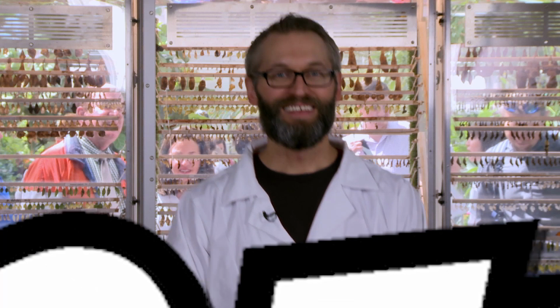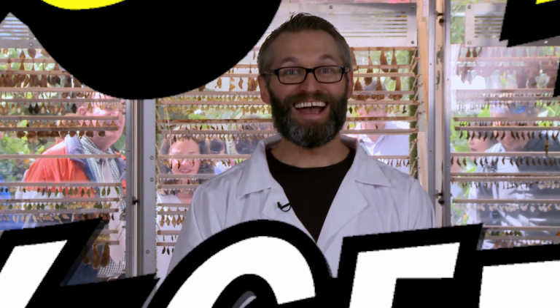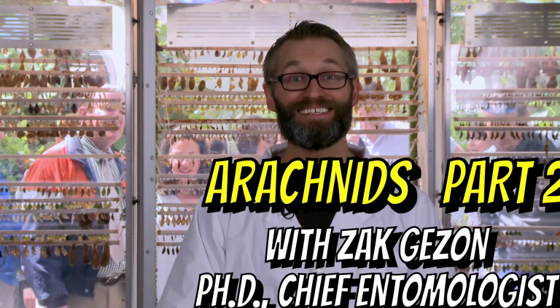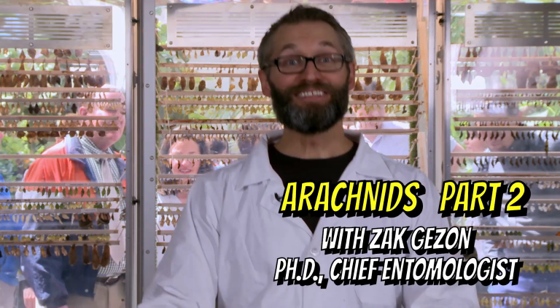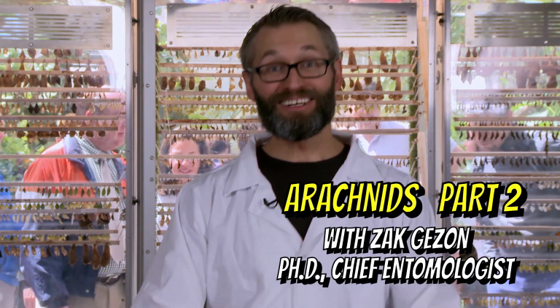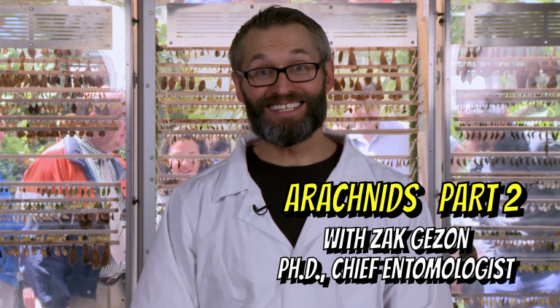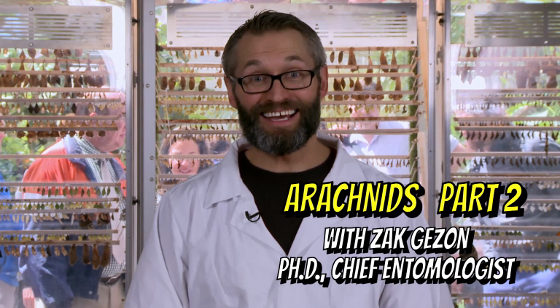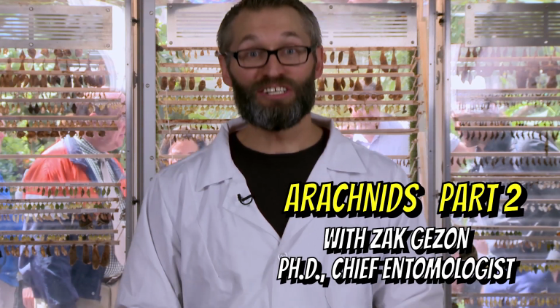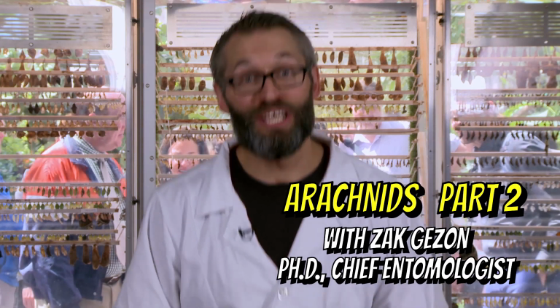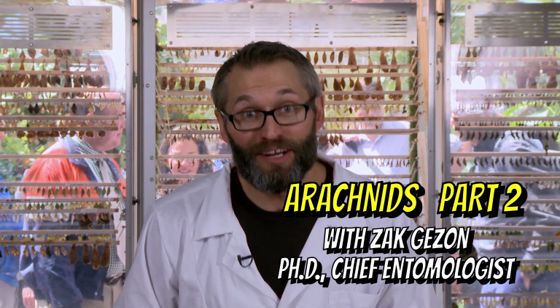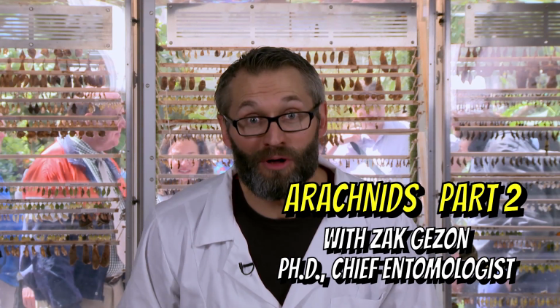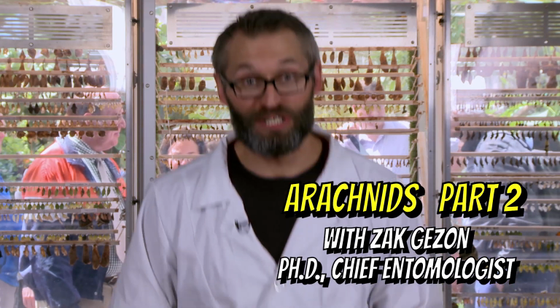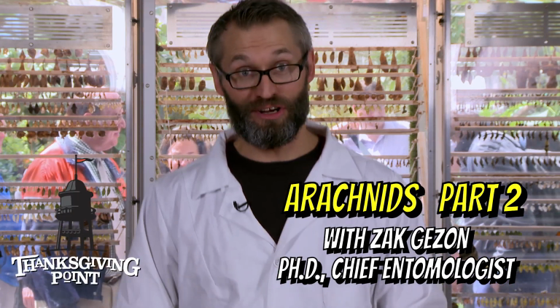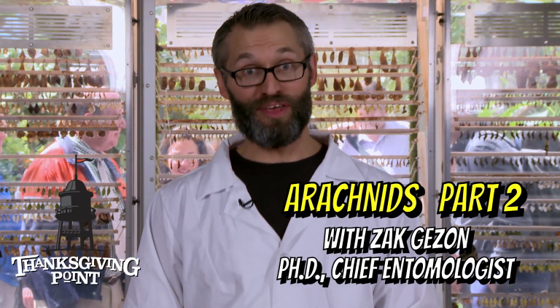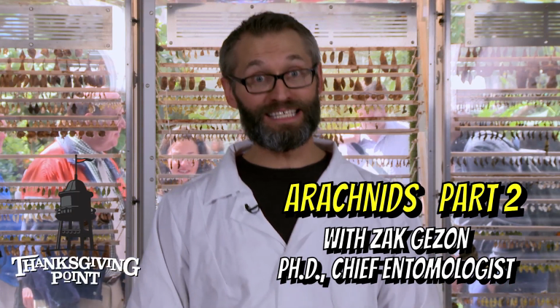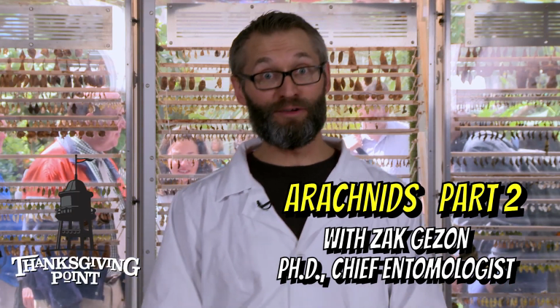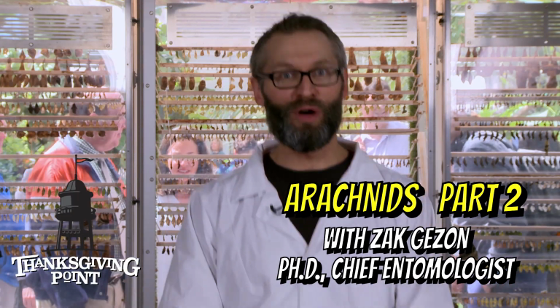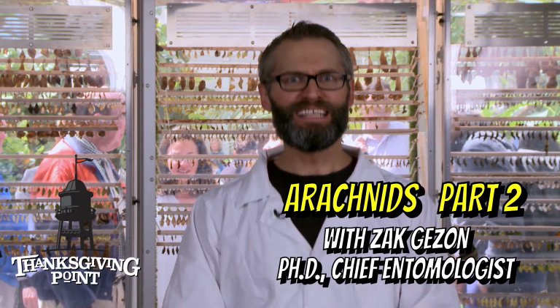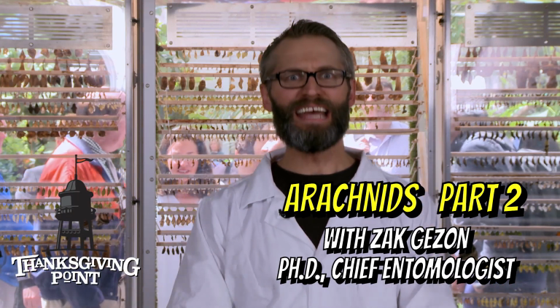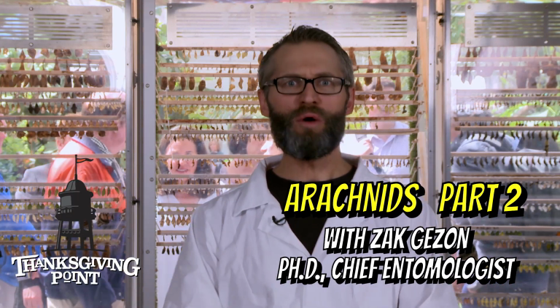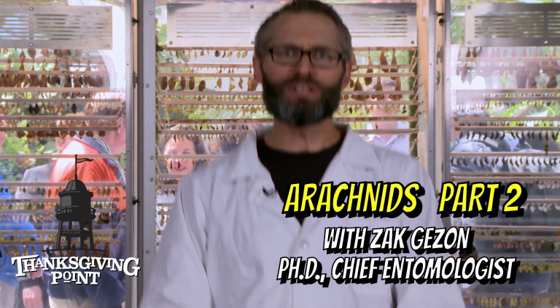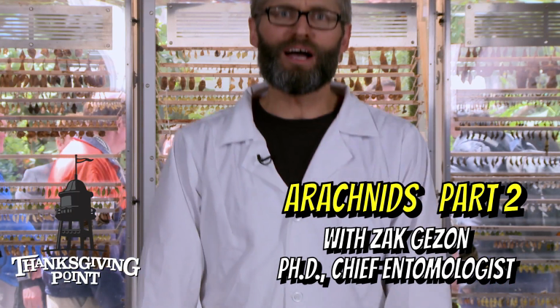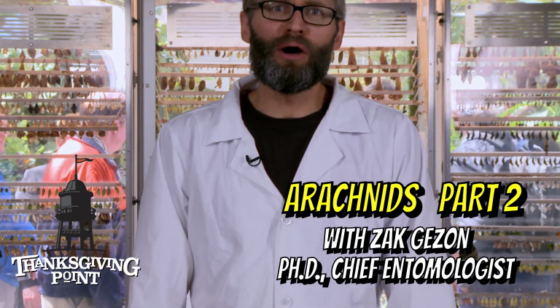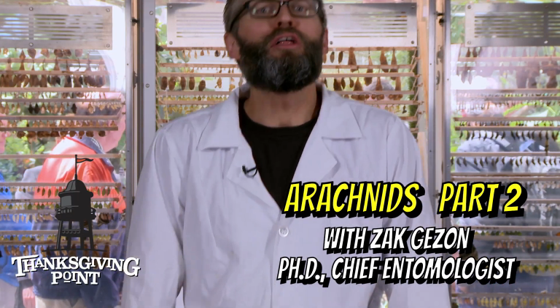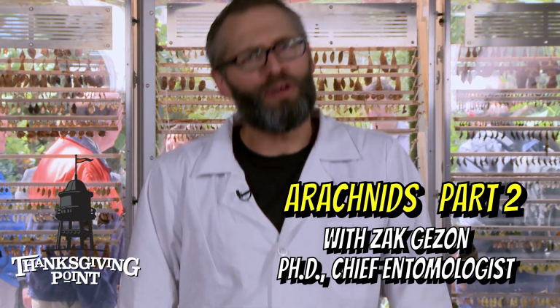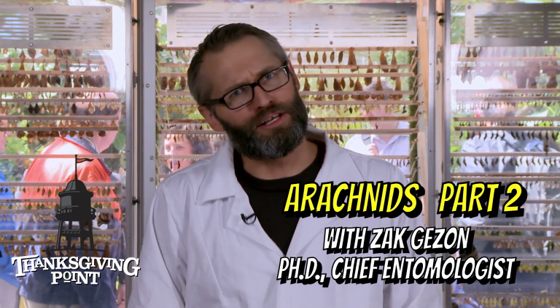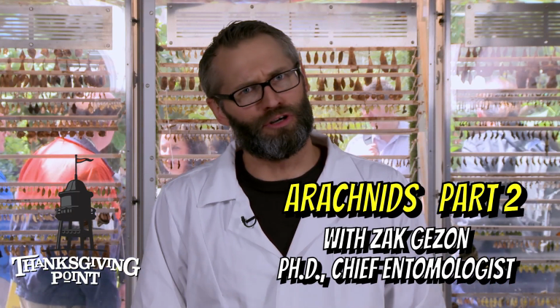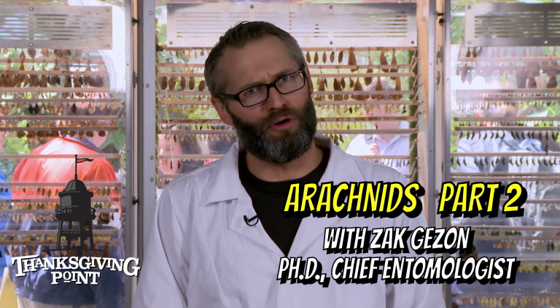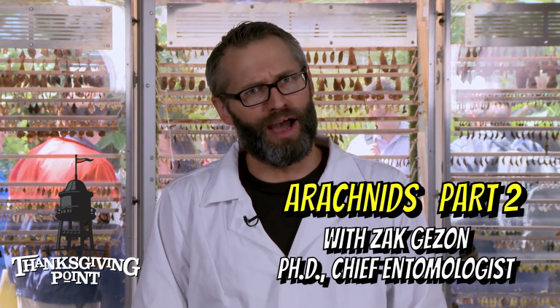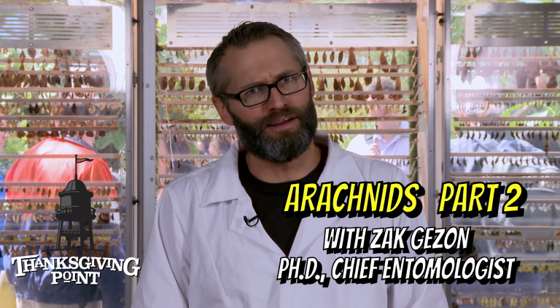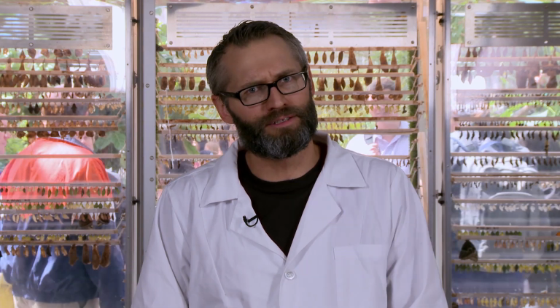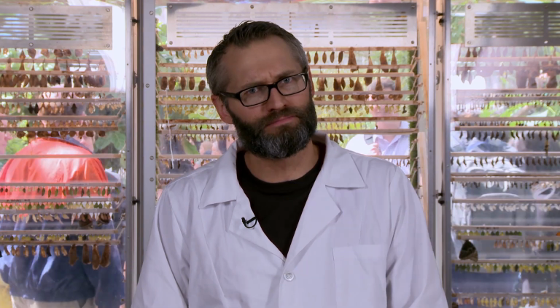Hey guys, Dr. Zach here, chief entomologist here at Thanksgiving Point. Today we're talking about the lesser-known arachnids.